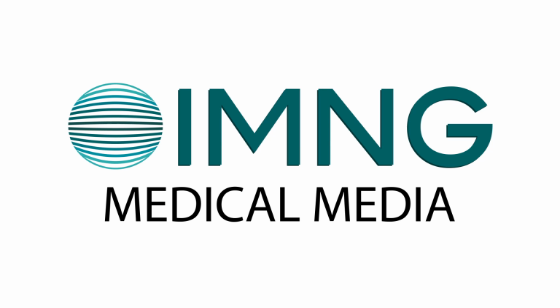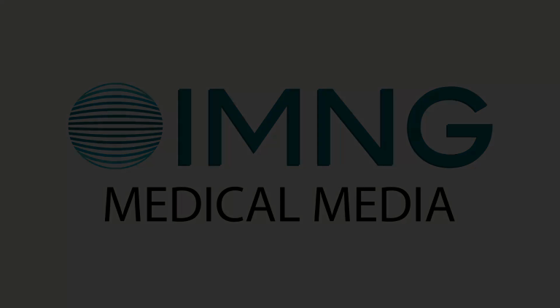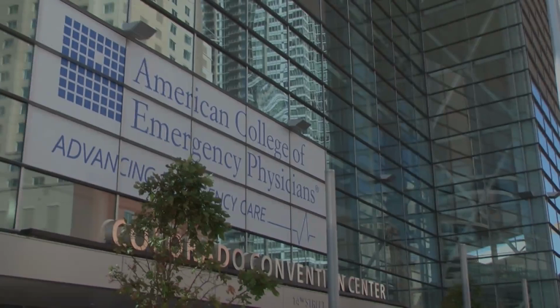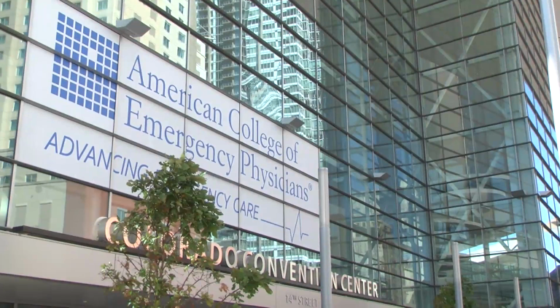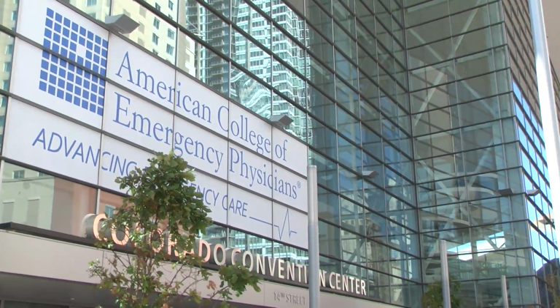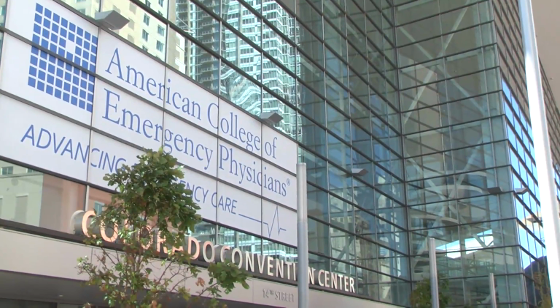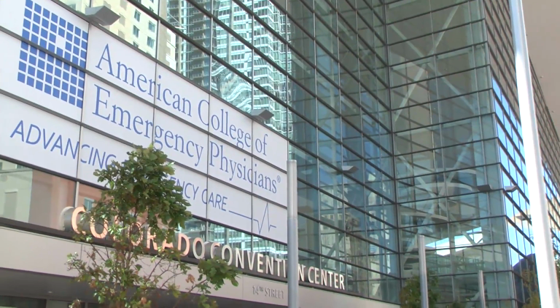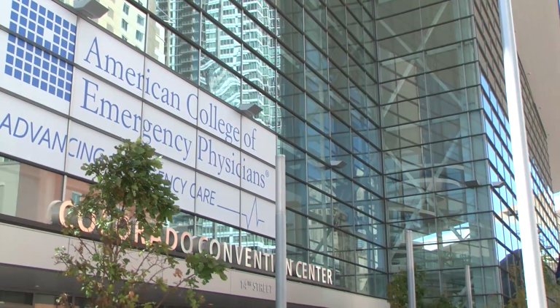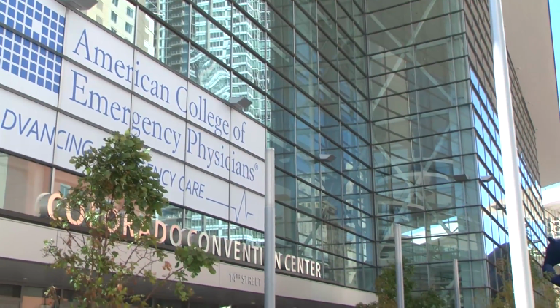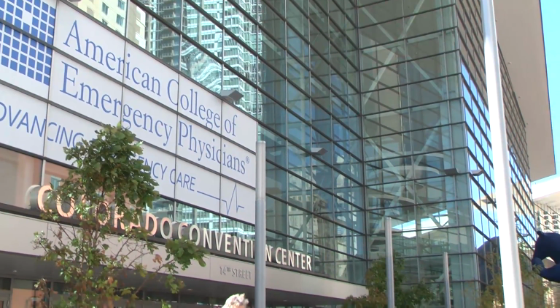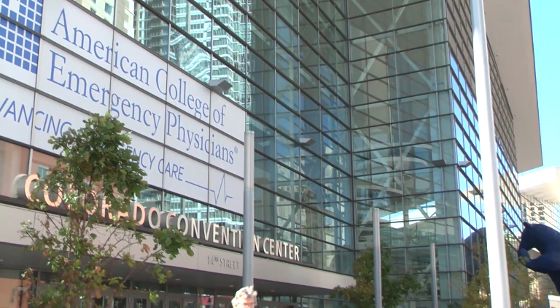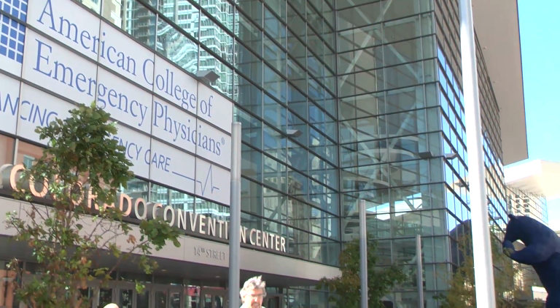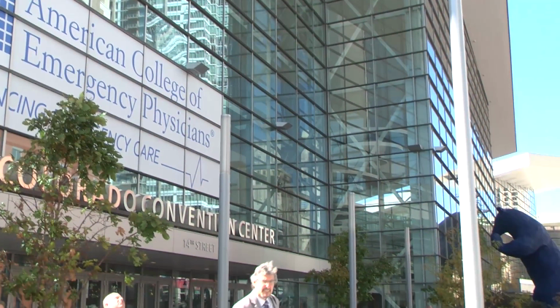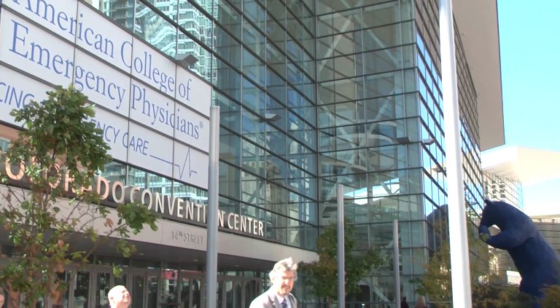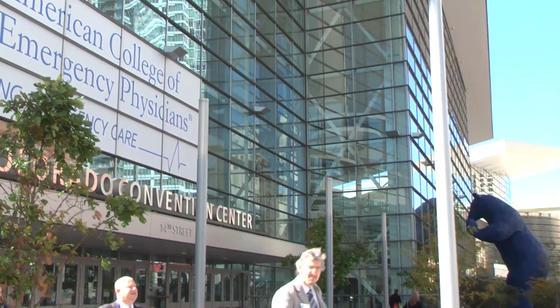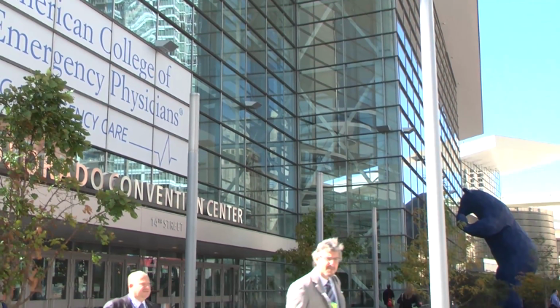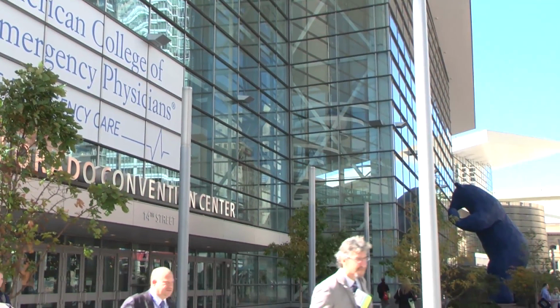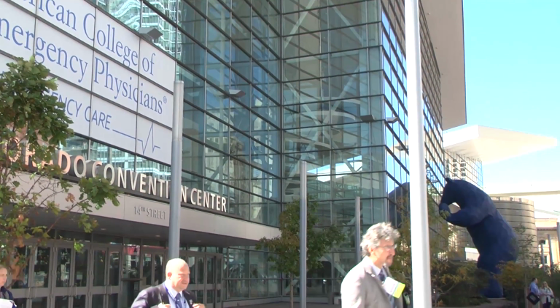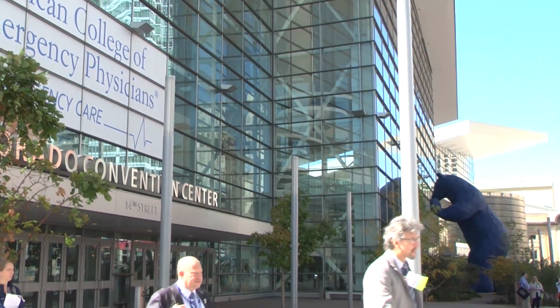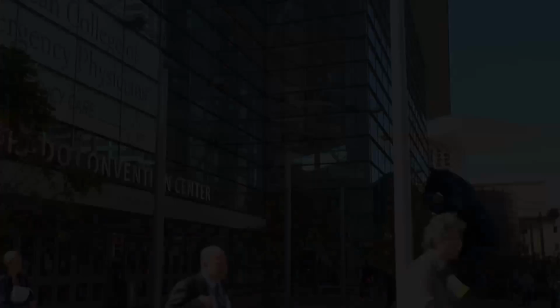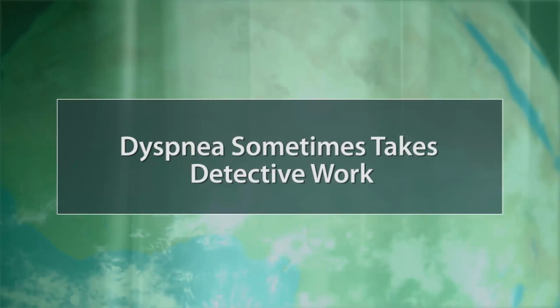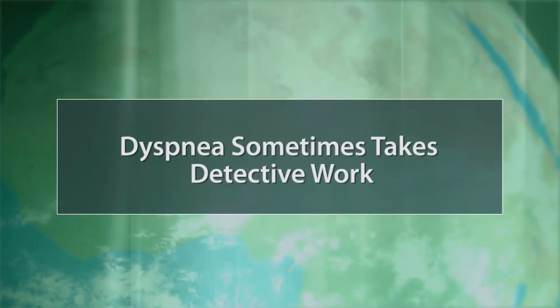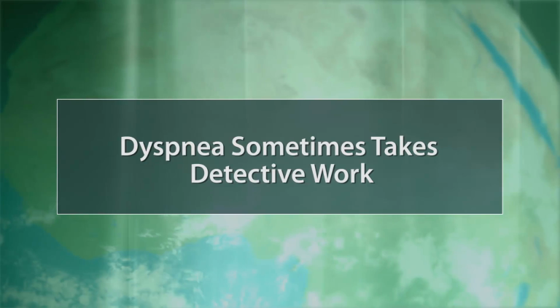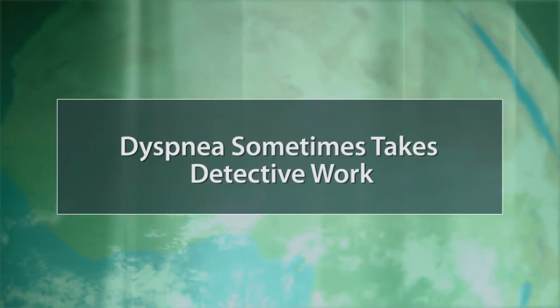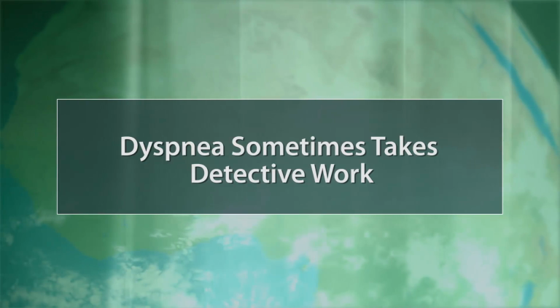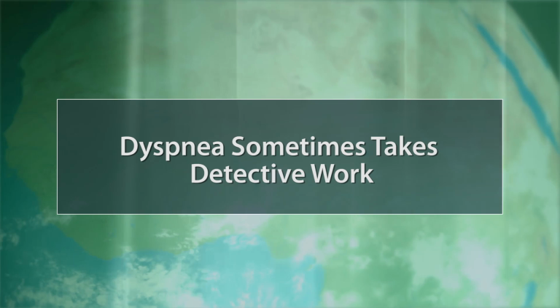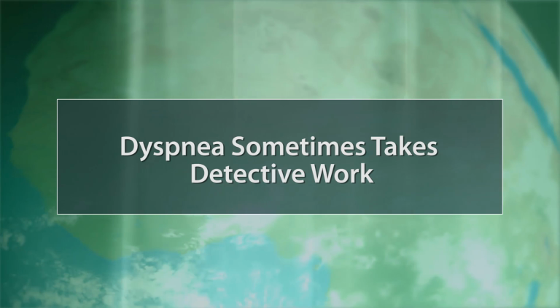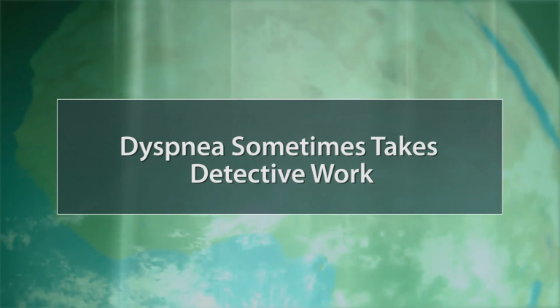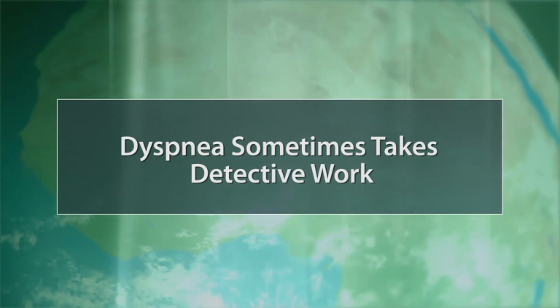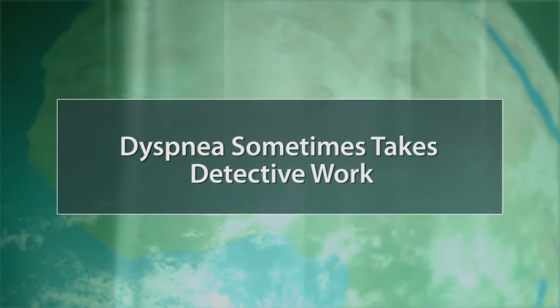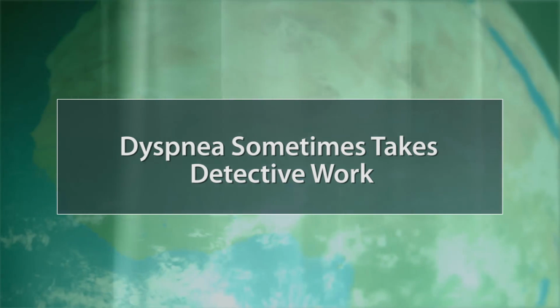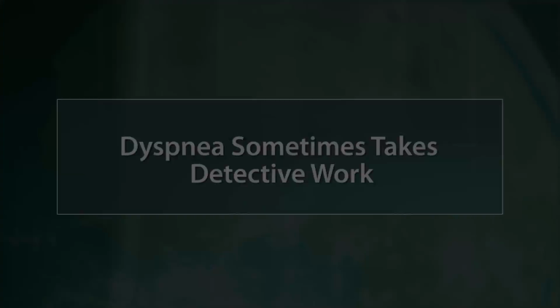I'm Sheri Beauchert reporting from the annual meeting of the American College of Emergency Physicians. I'm with Dr. Jeffrey Sankoff and we're talking about dyspnea.